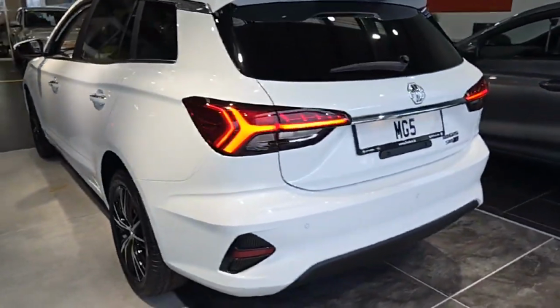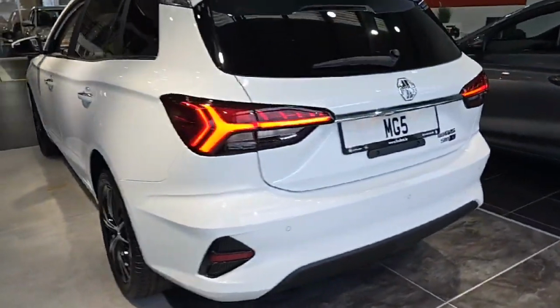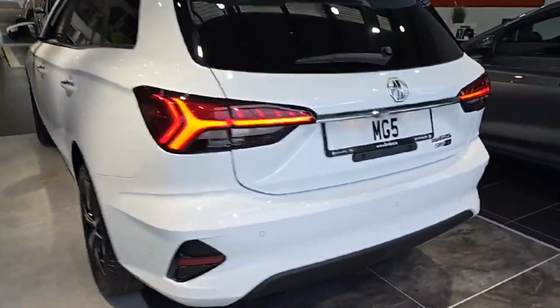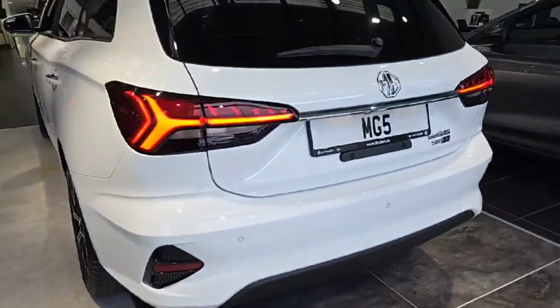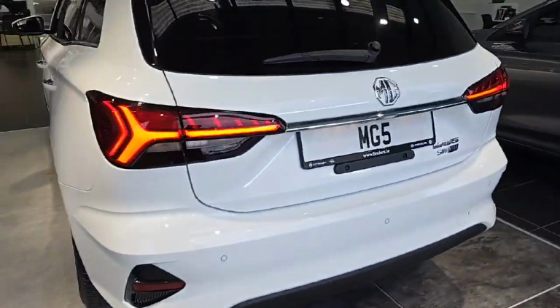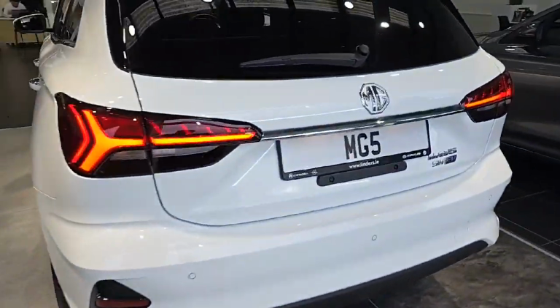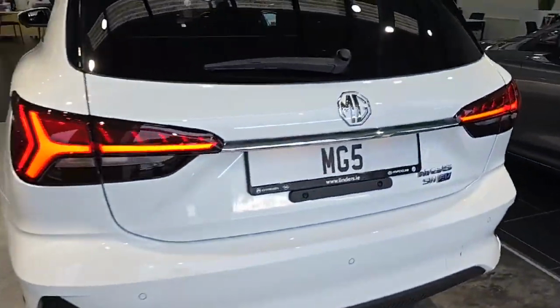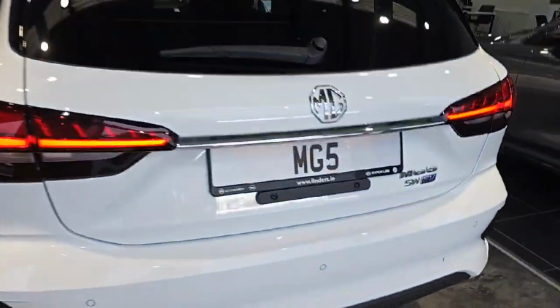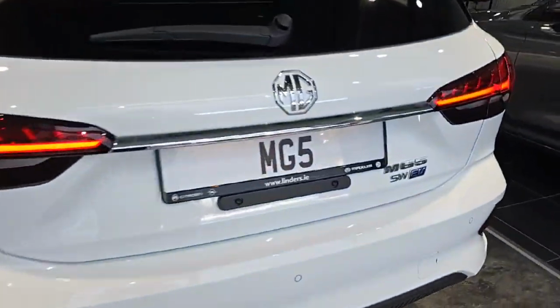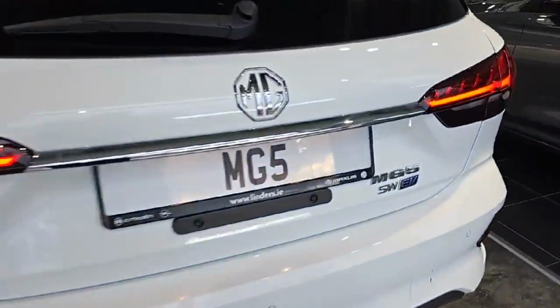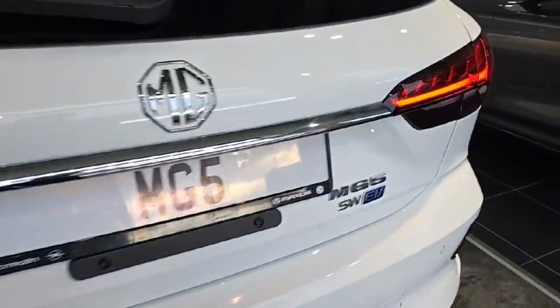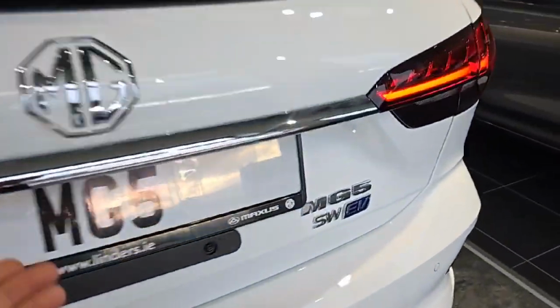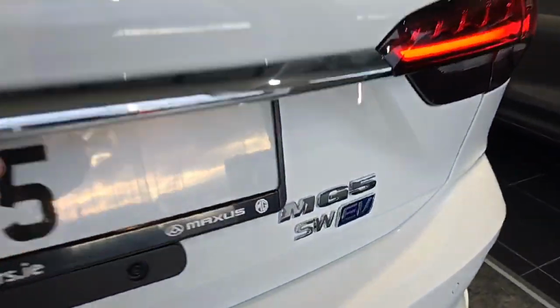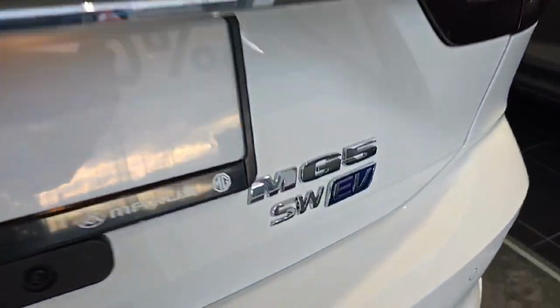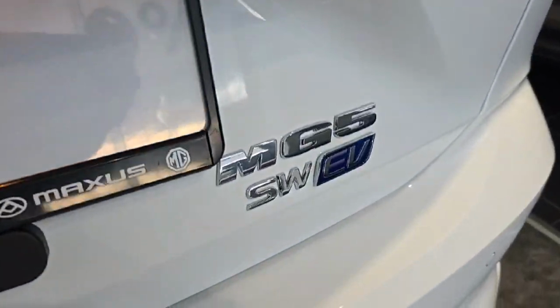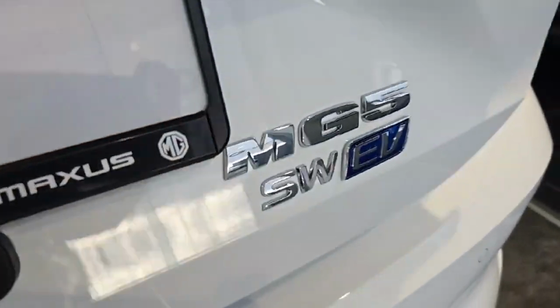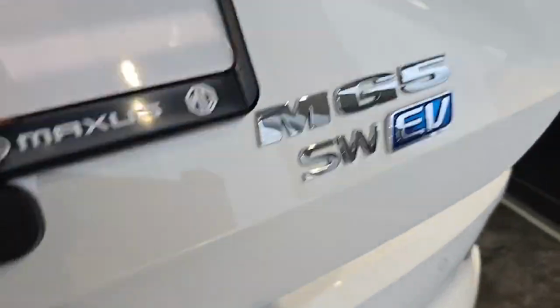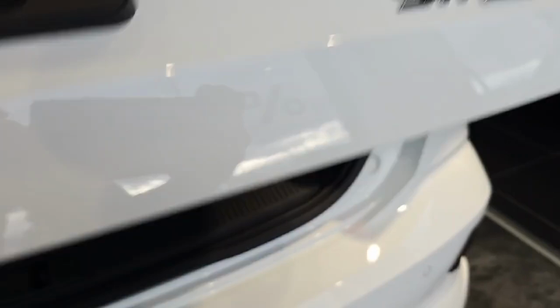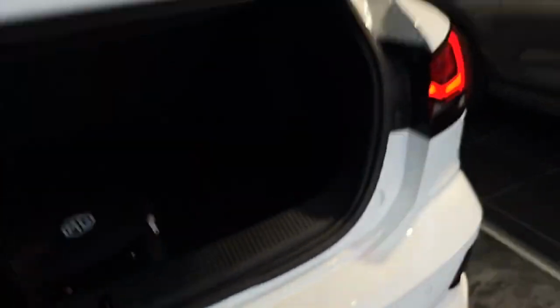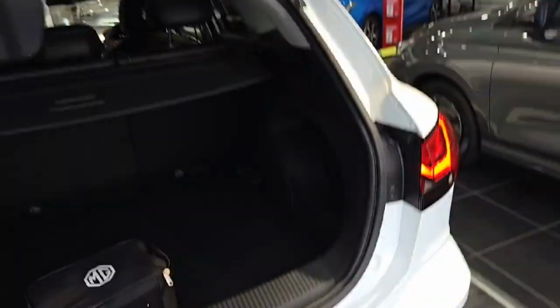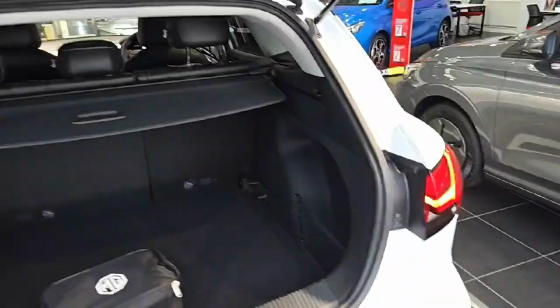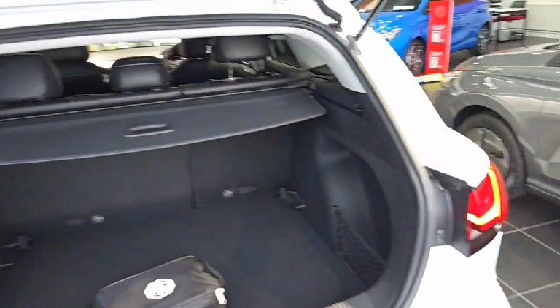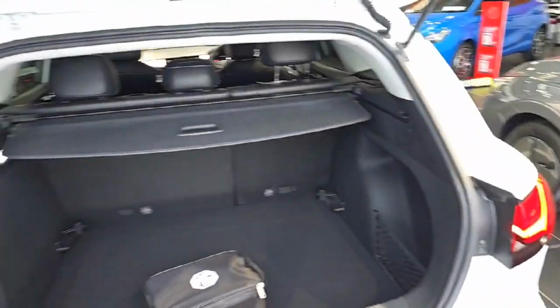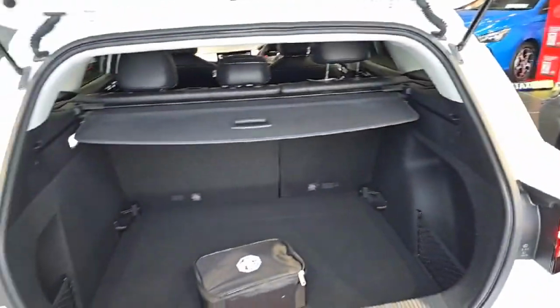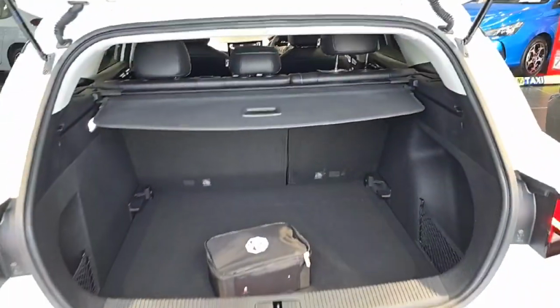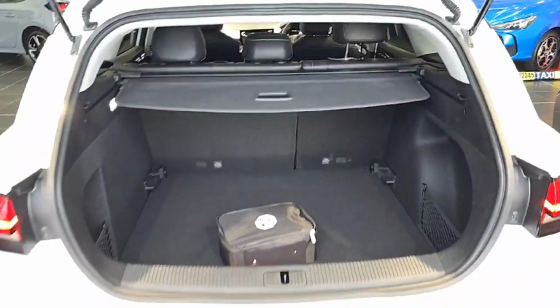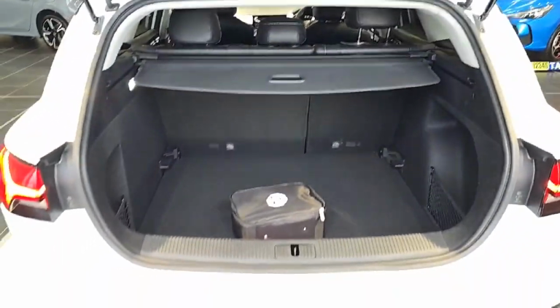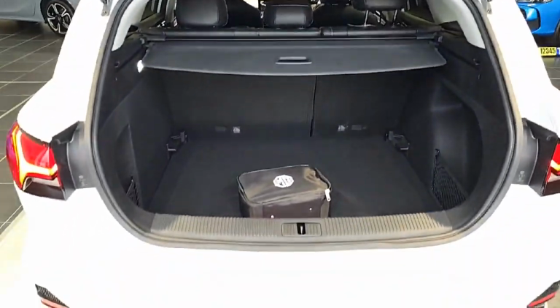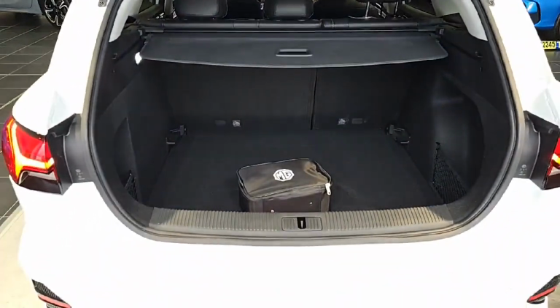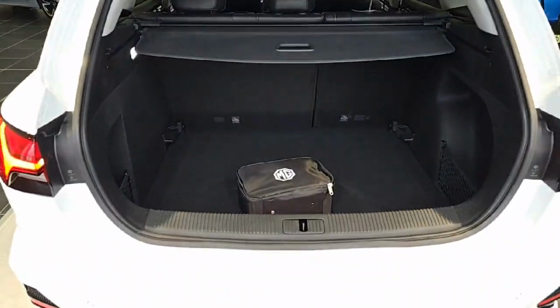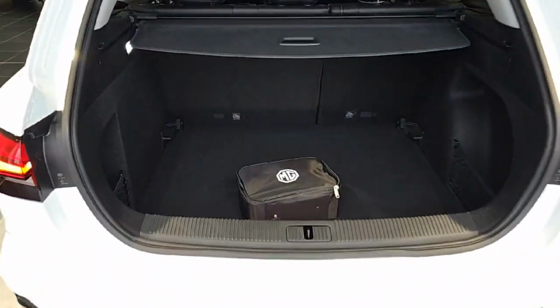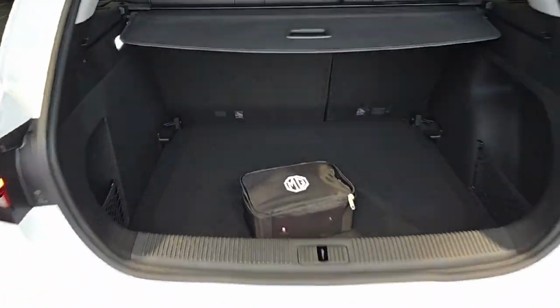Plus the stop and start system and energy recuperation technology make this car eco-friendly and efficient.